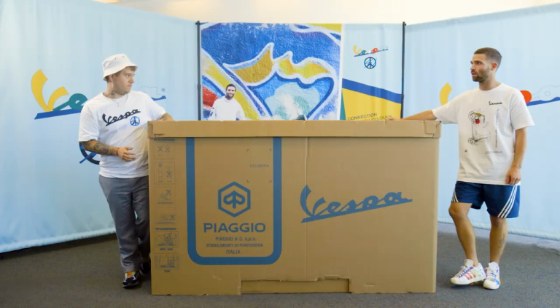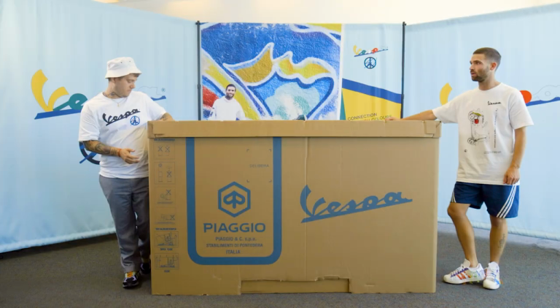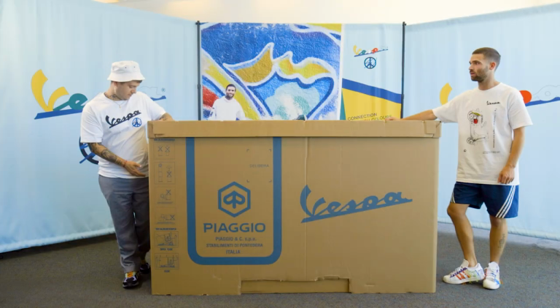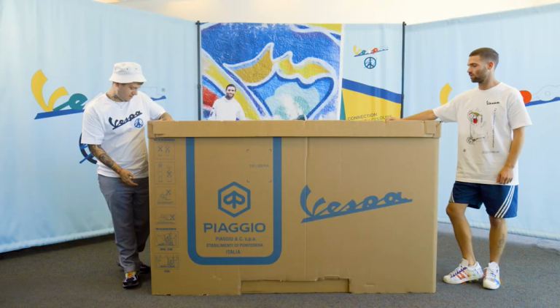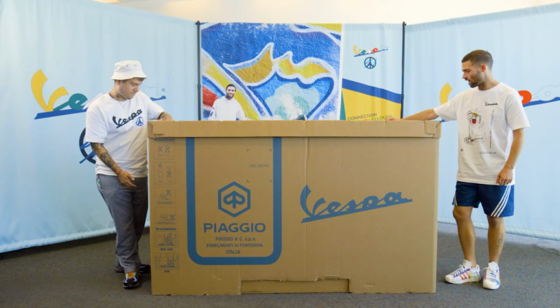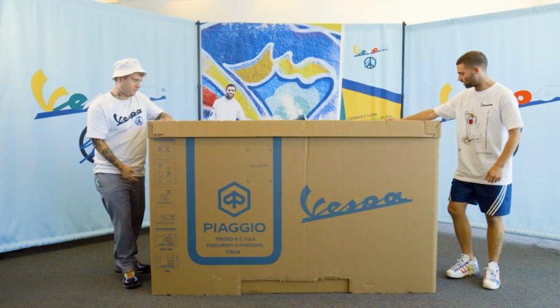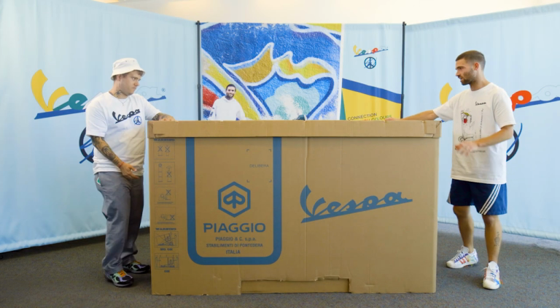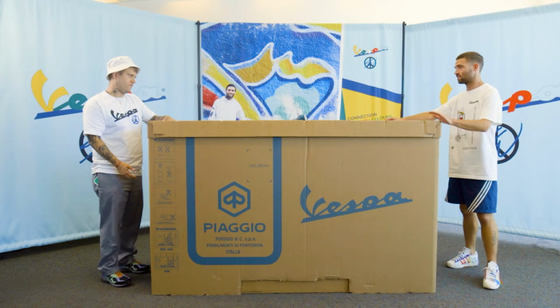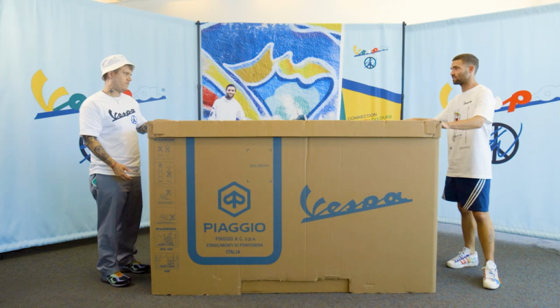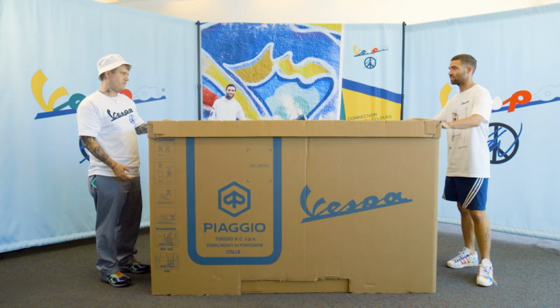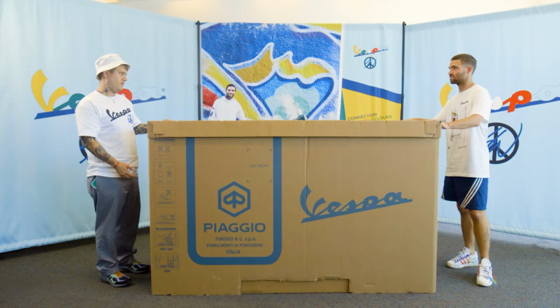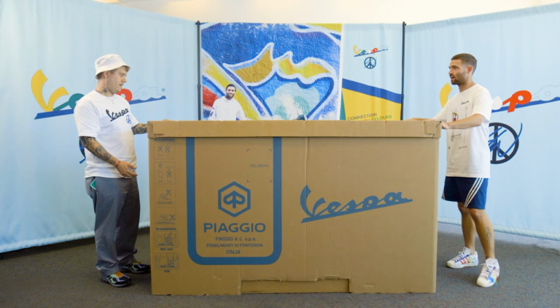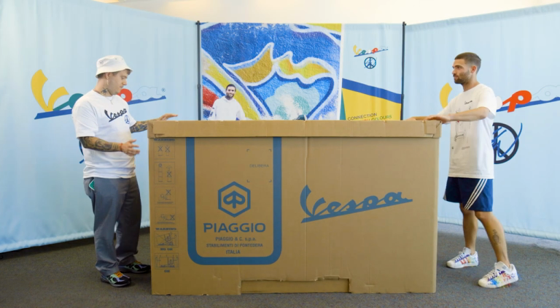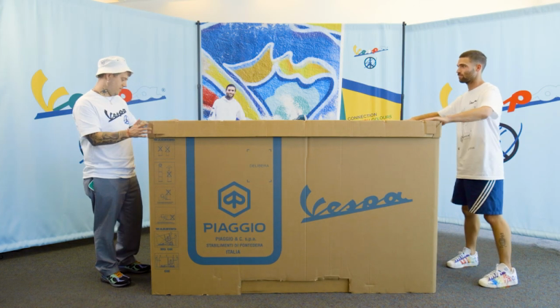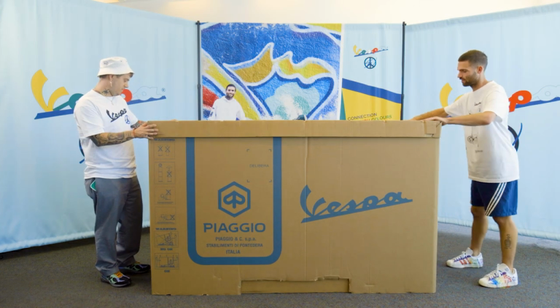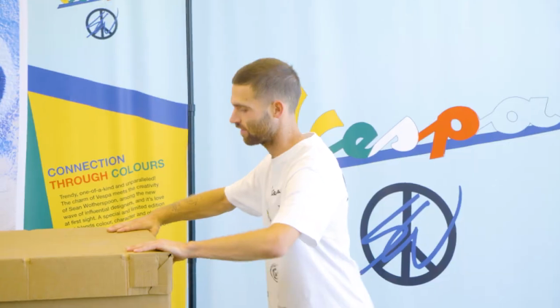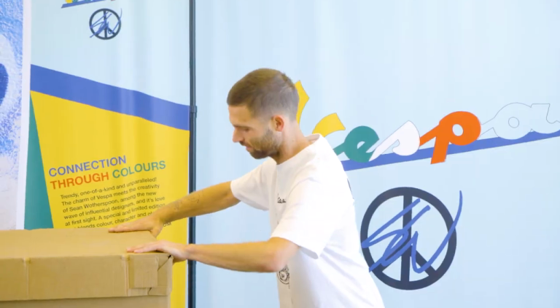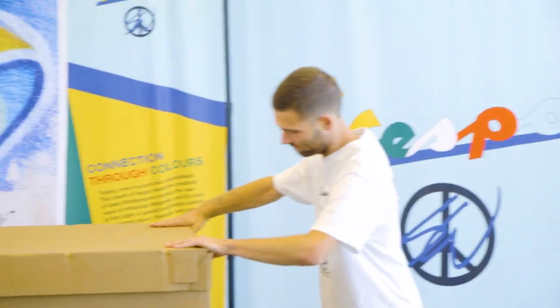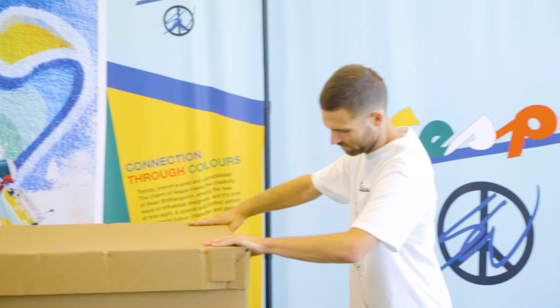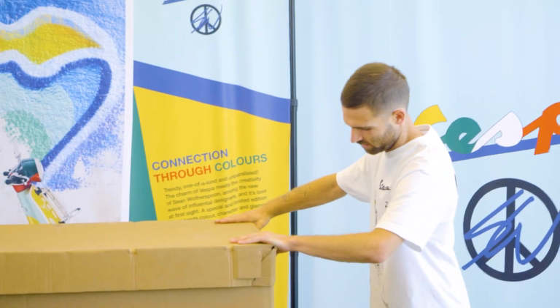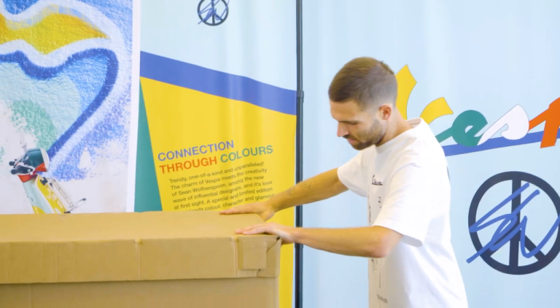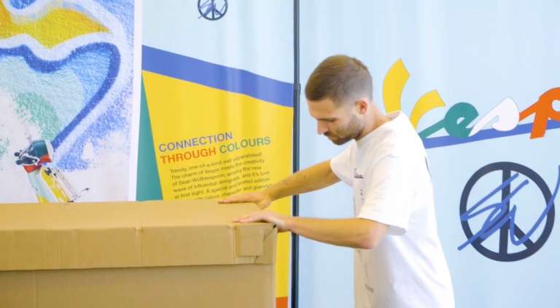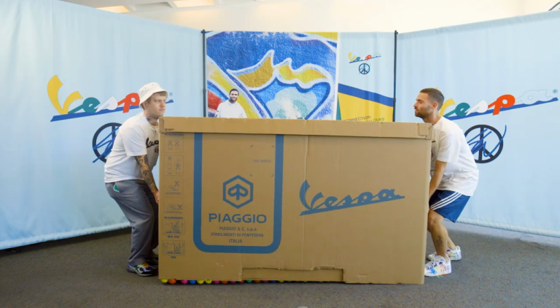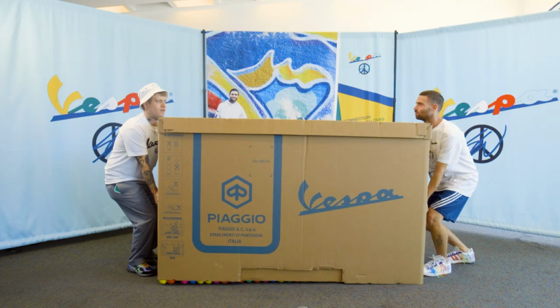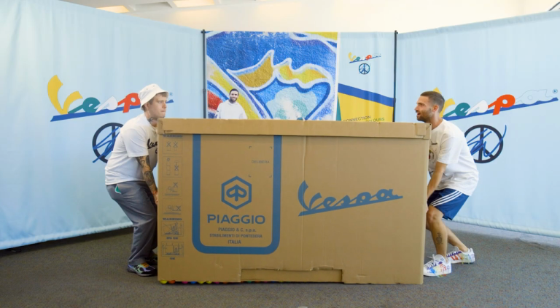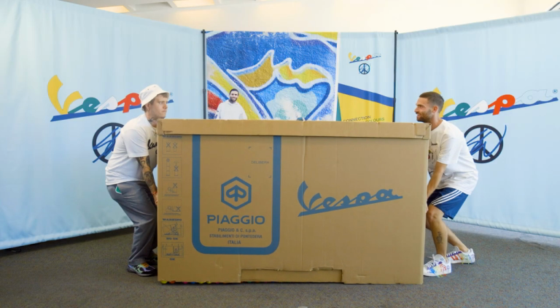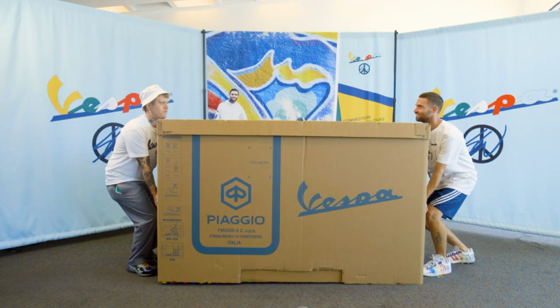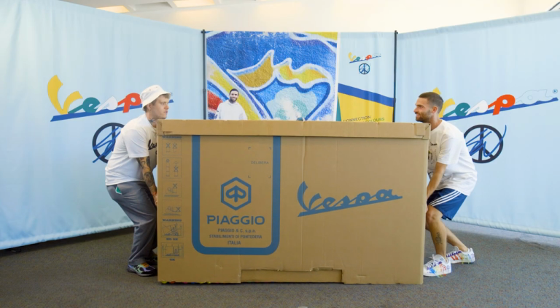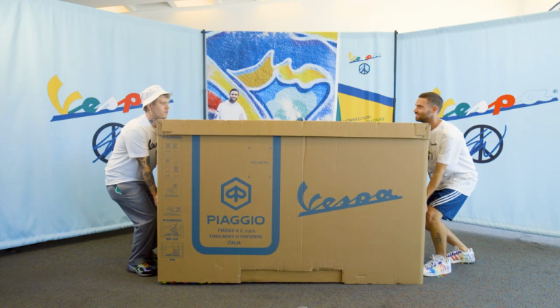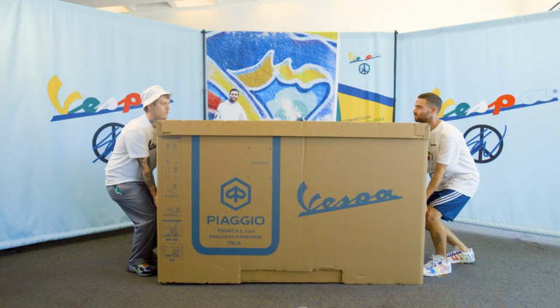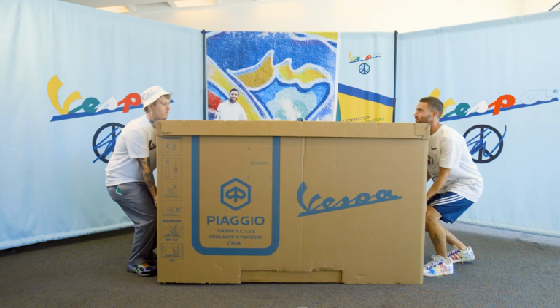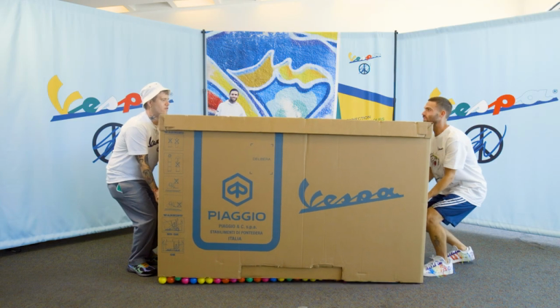Do you want to unbox this? Yeah, I mean, is this it? Is this time? I think so, yeah. All right, ready? One, two, three.